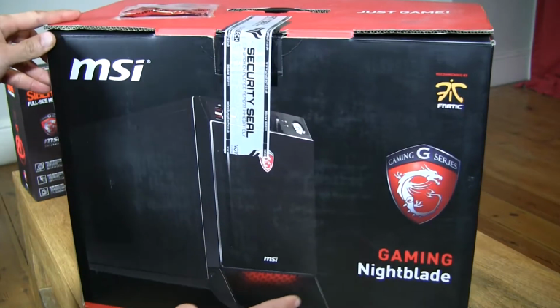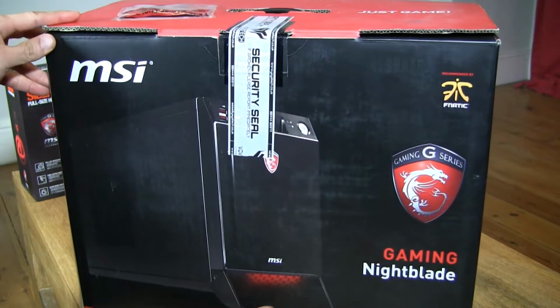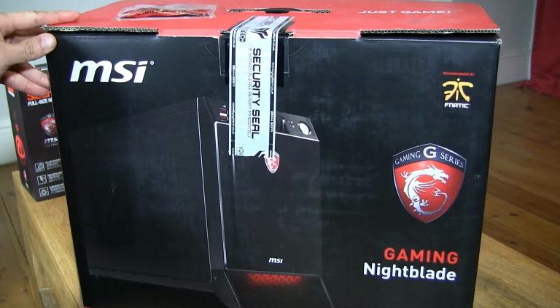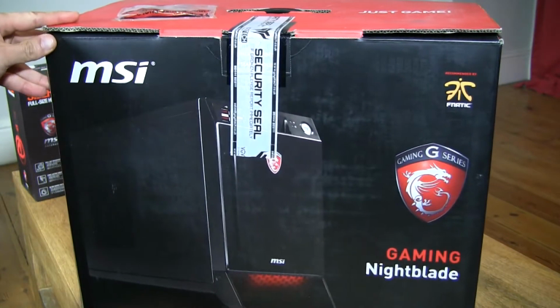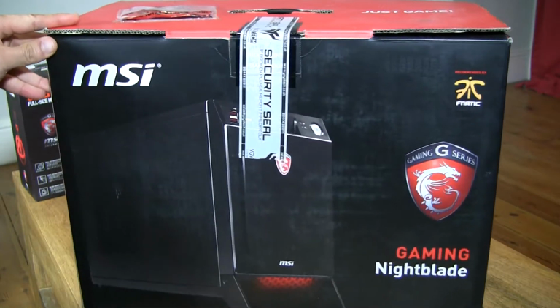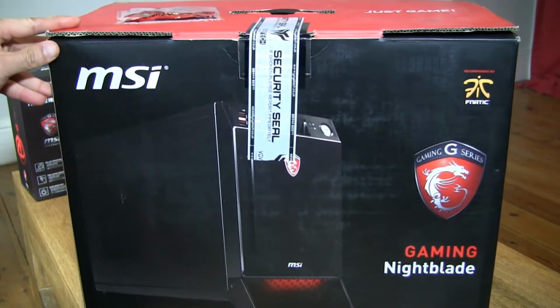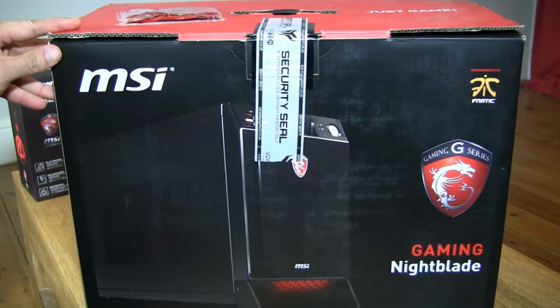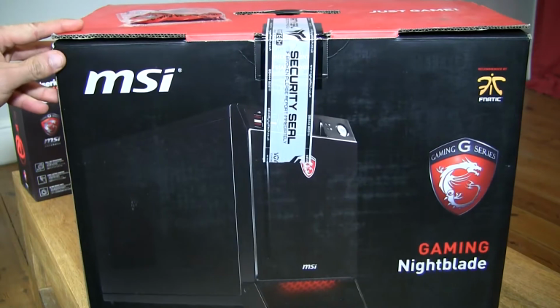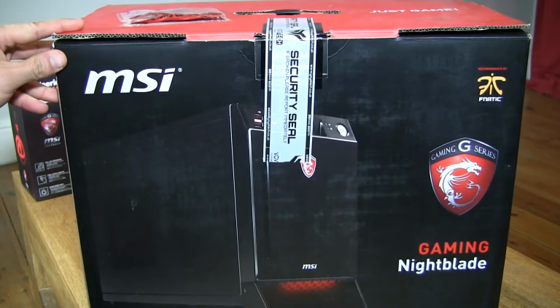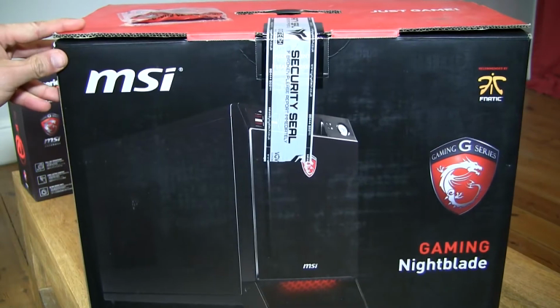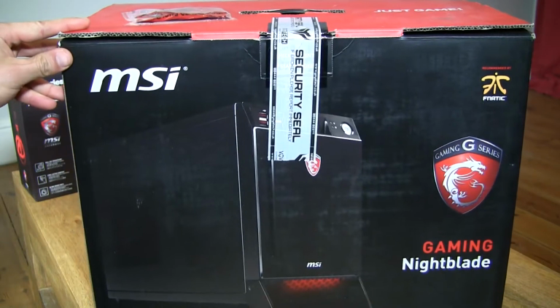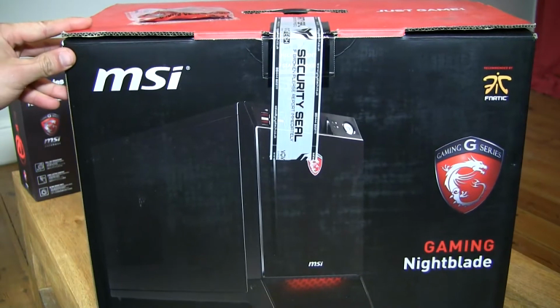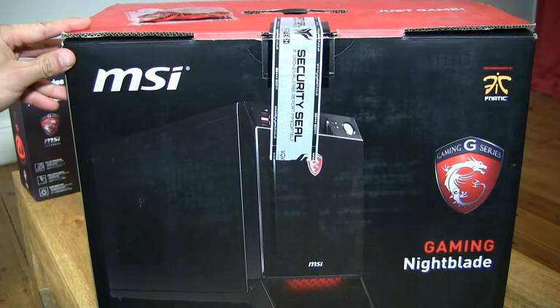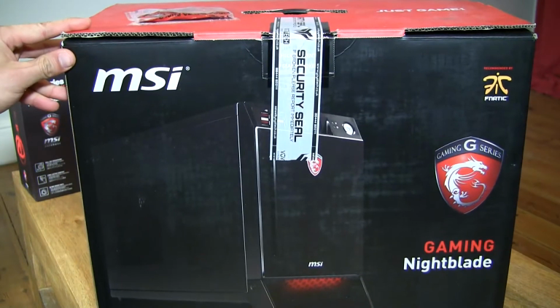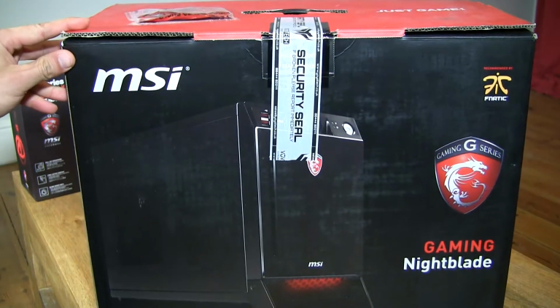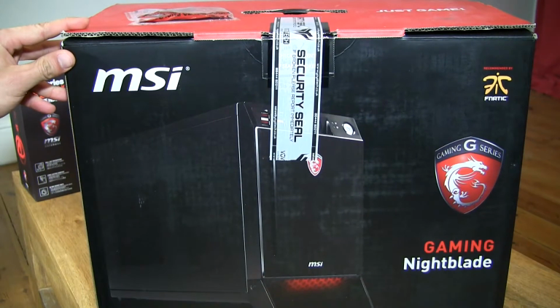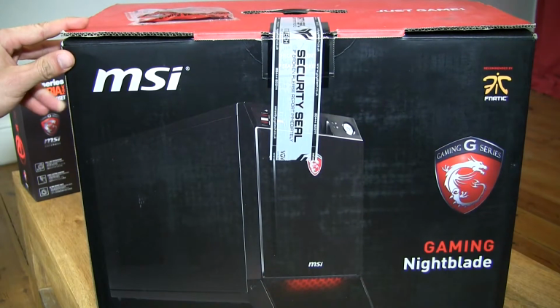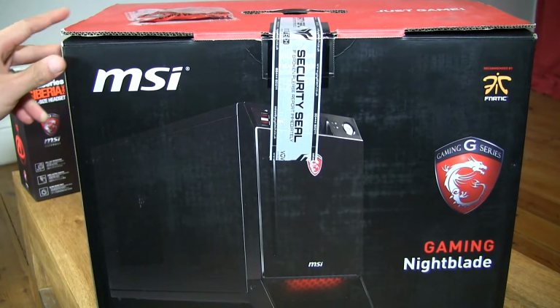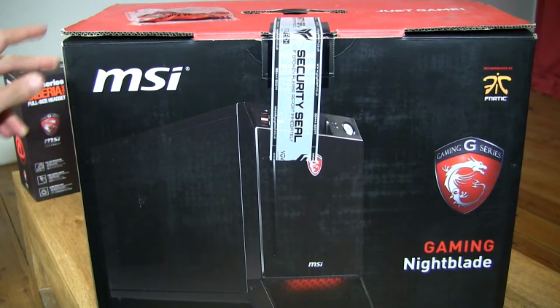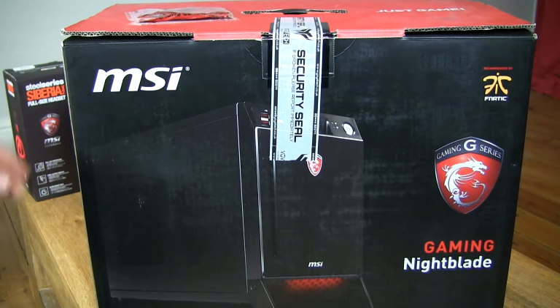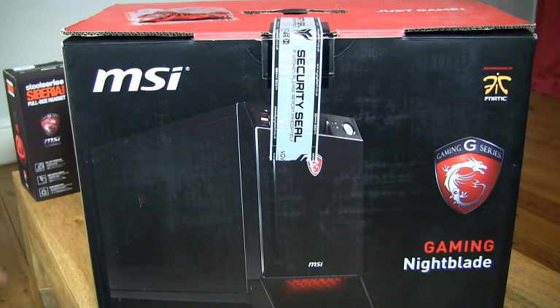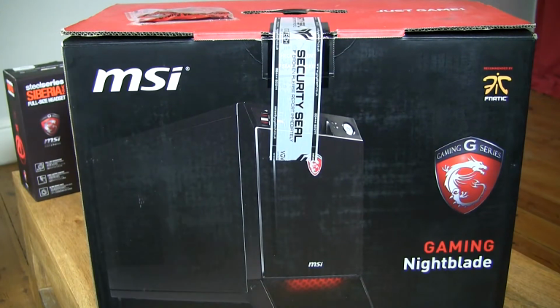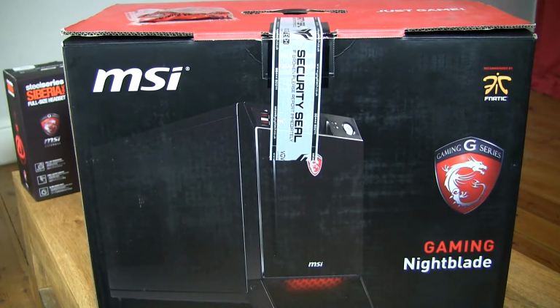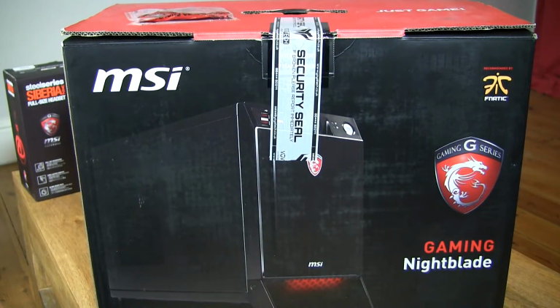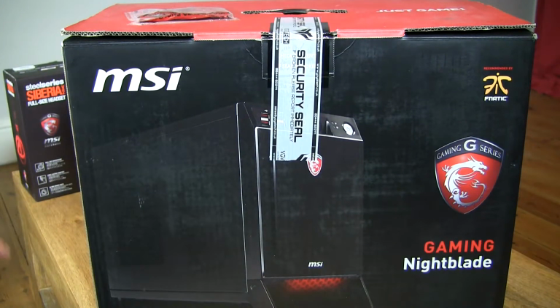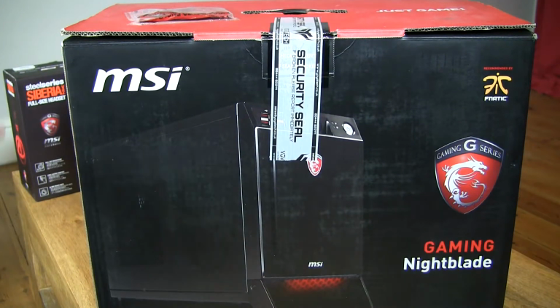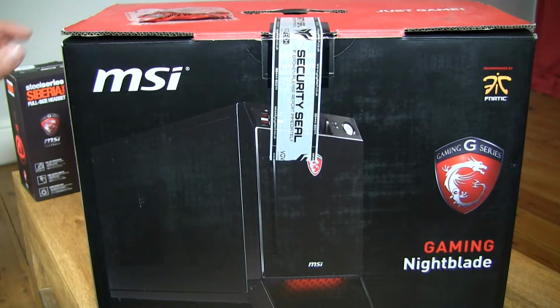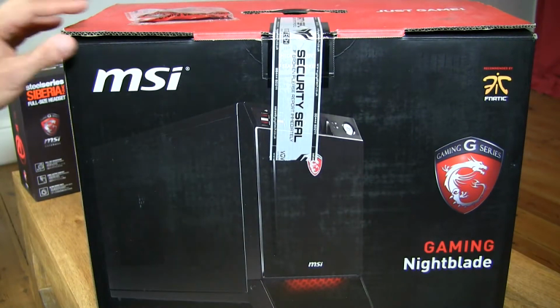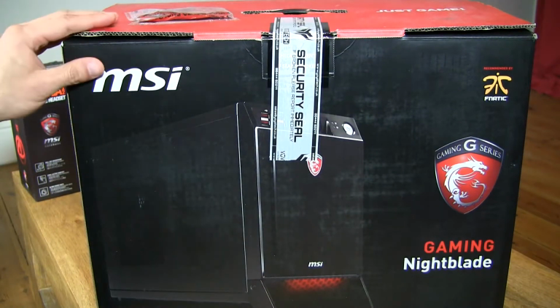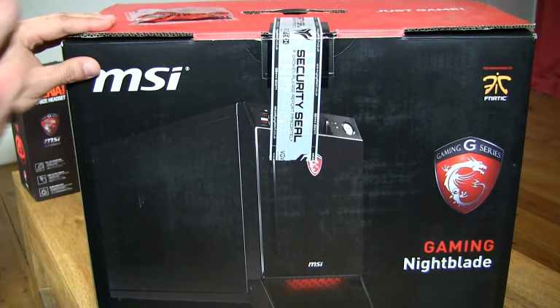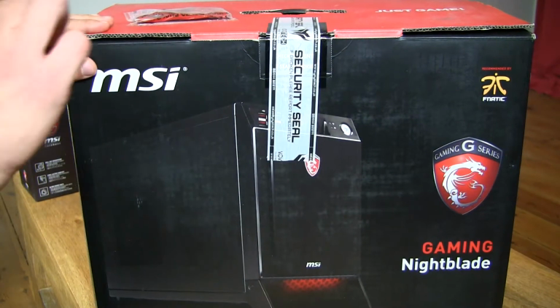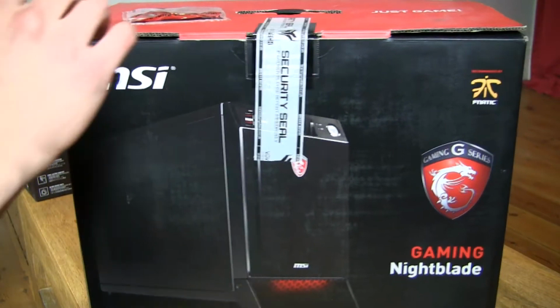What I've done is specced it higher. So let's take a look inside the box.